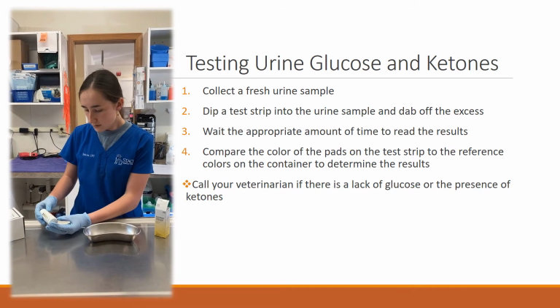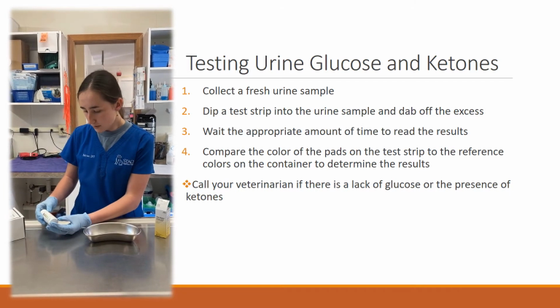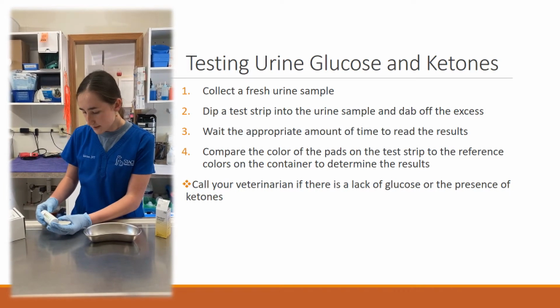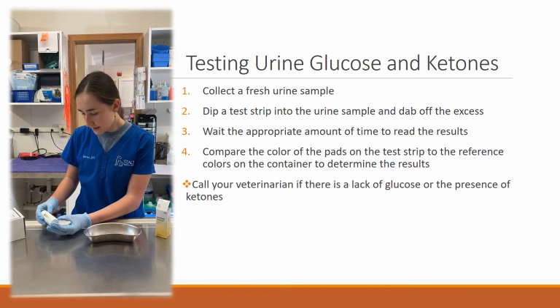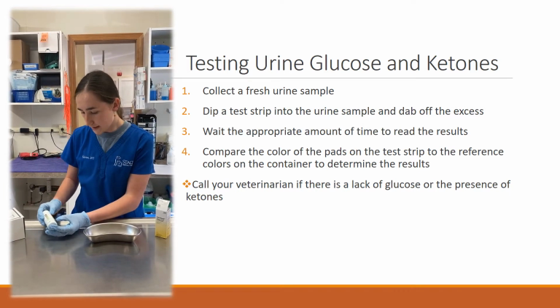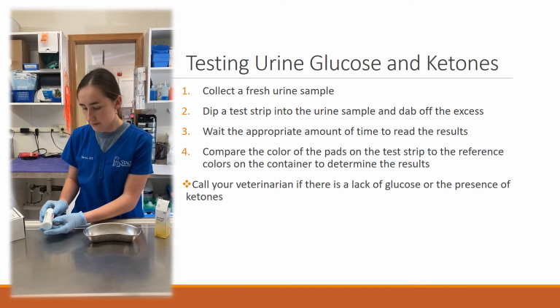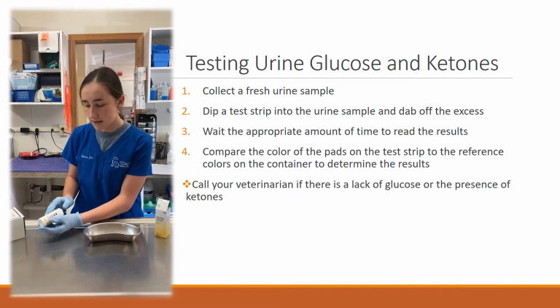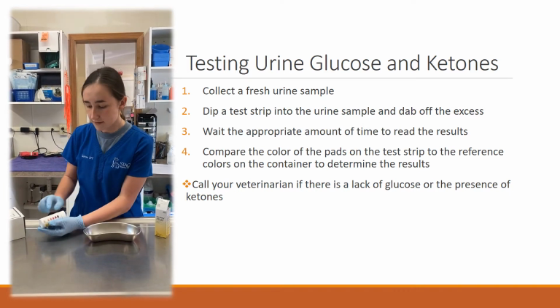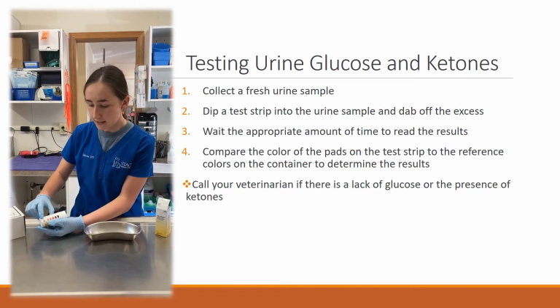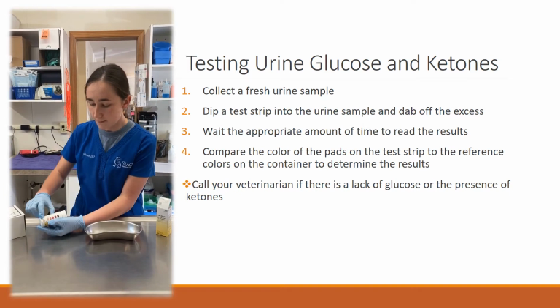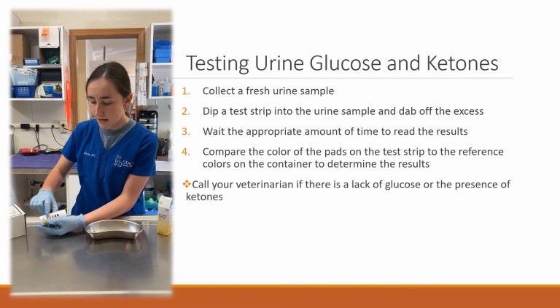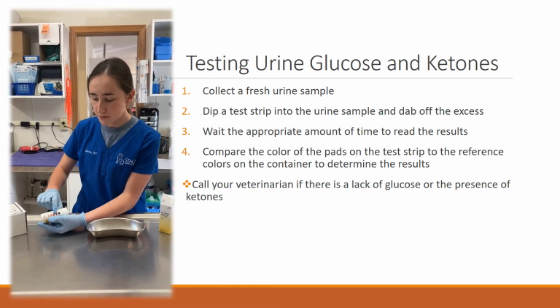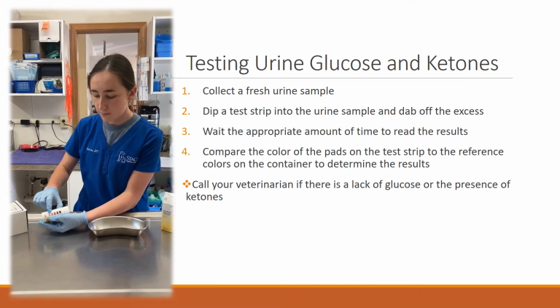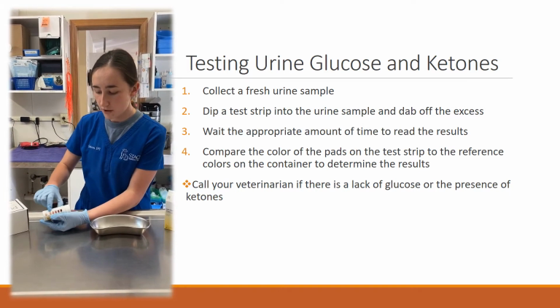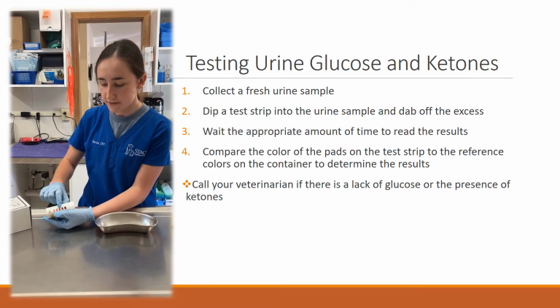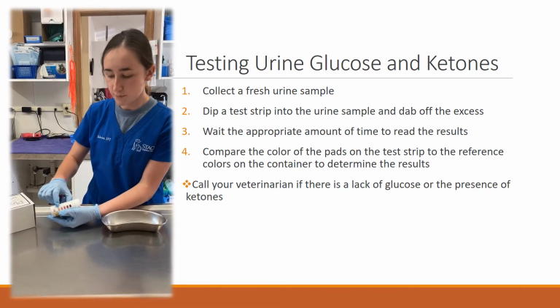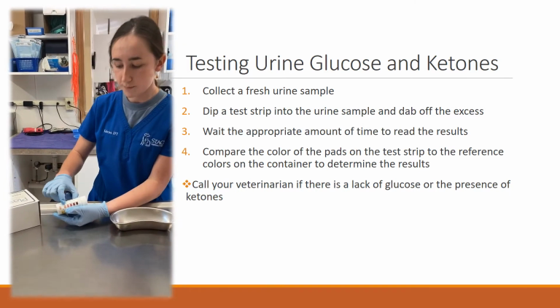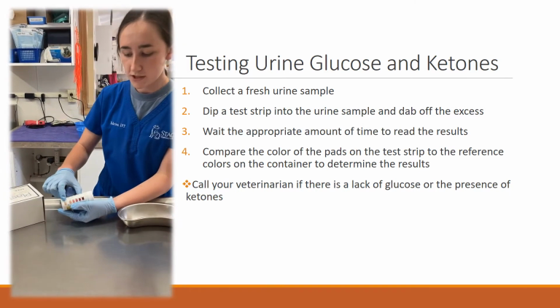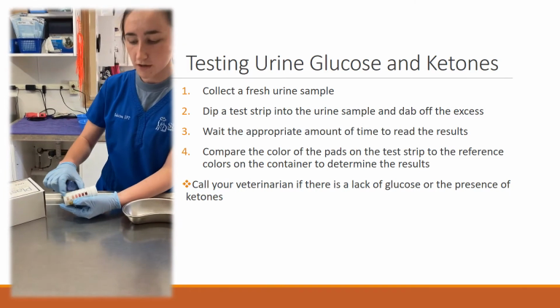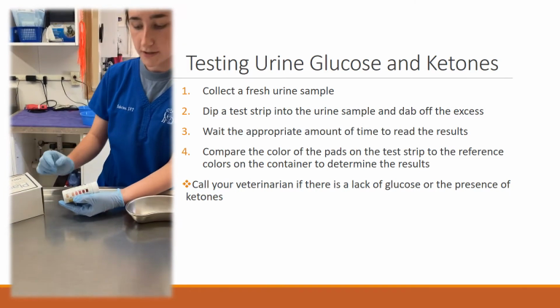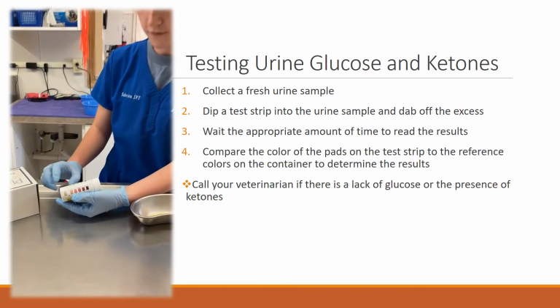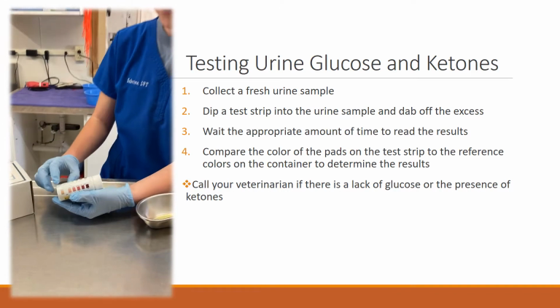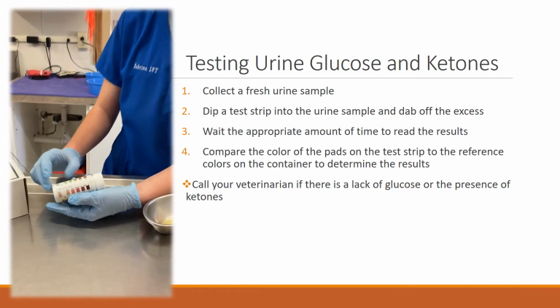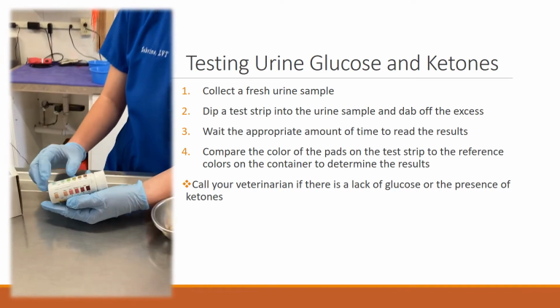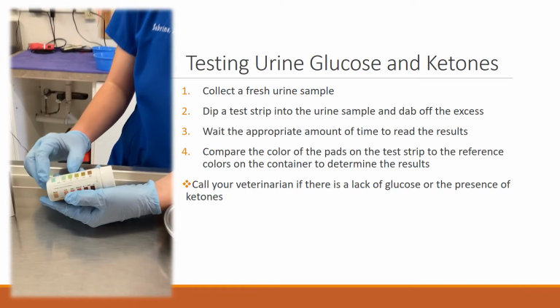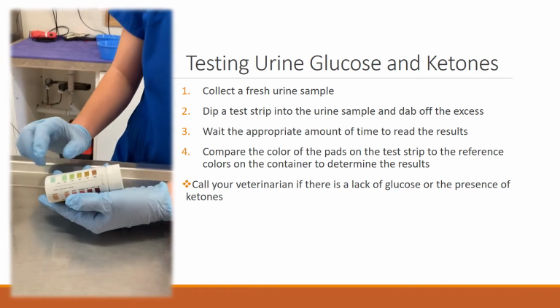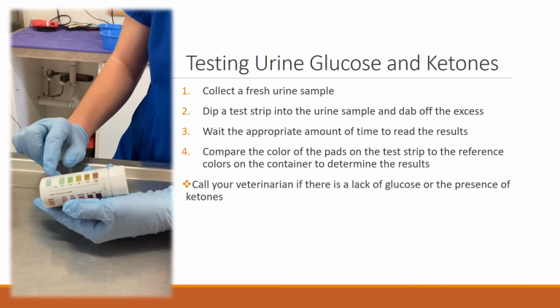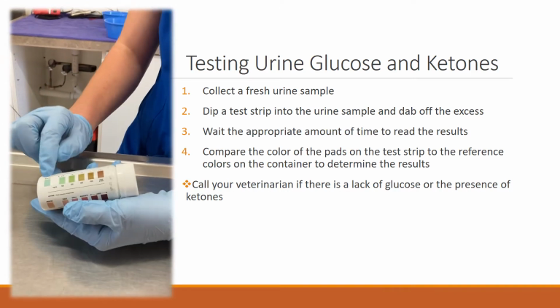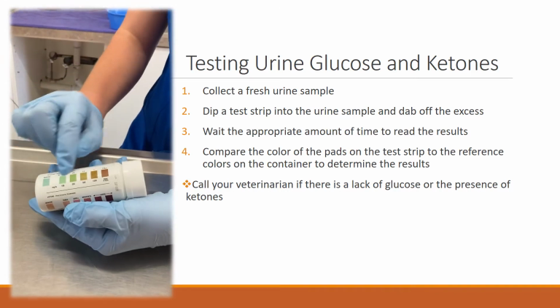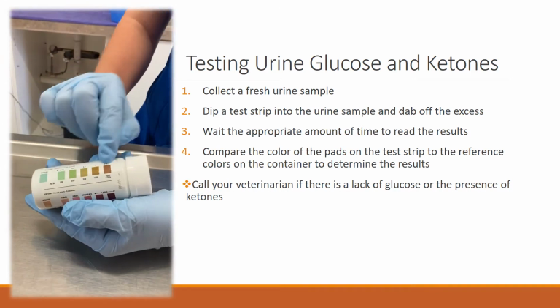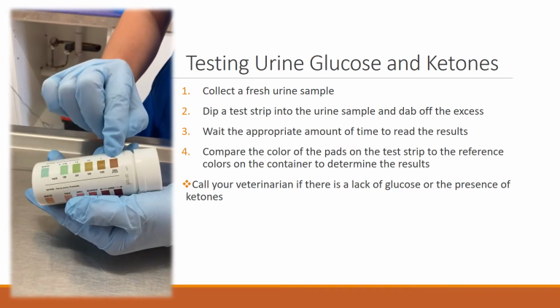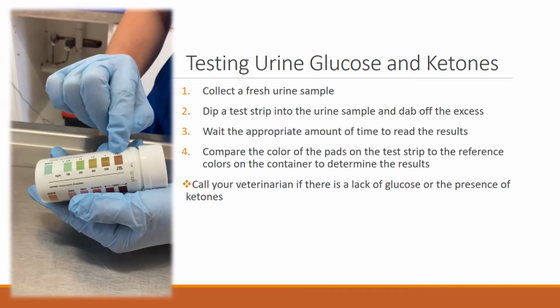The bottom strip of colors — these more pinkish colors — are for the ketones, and the top is for the glucose.